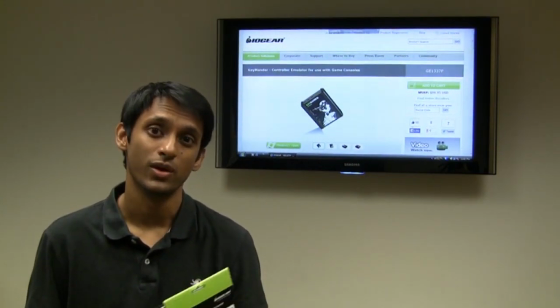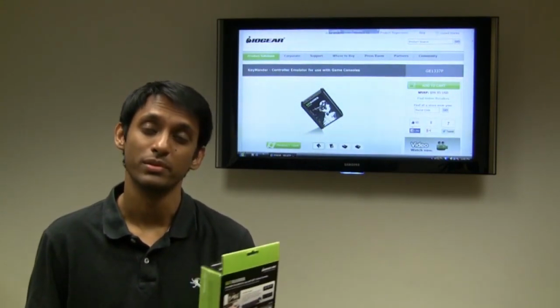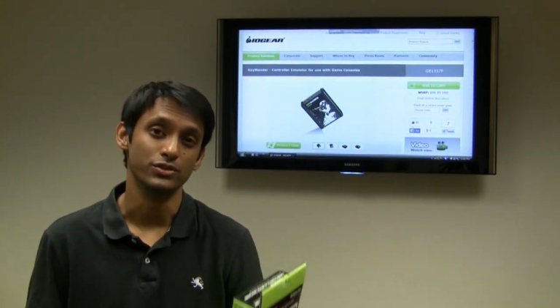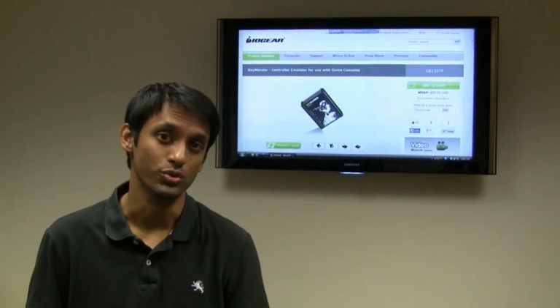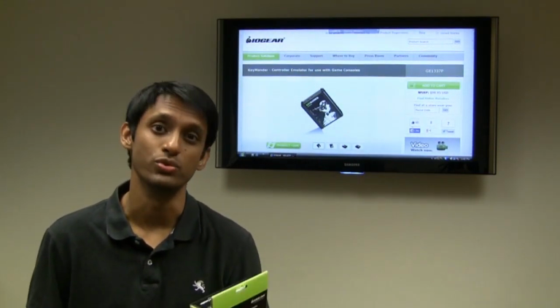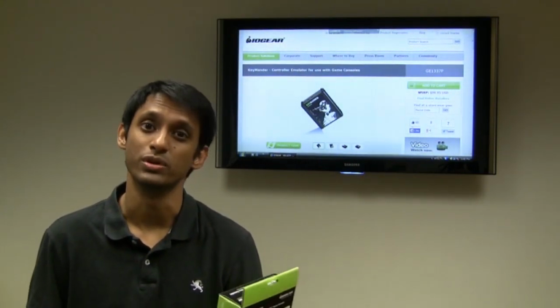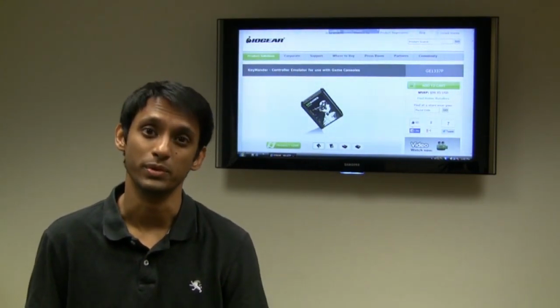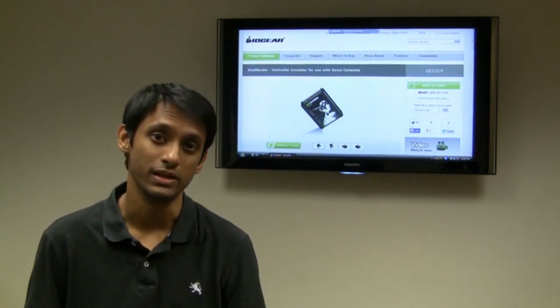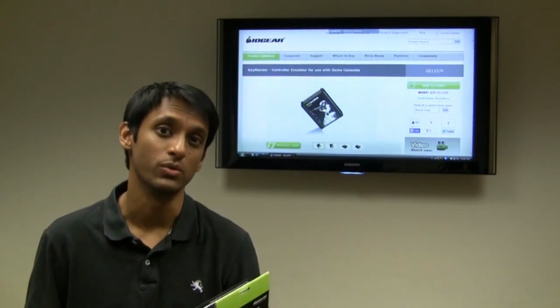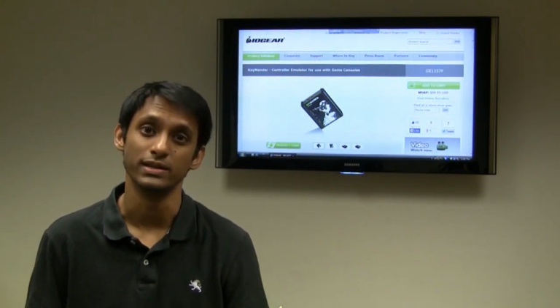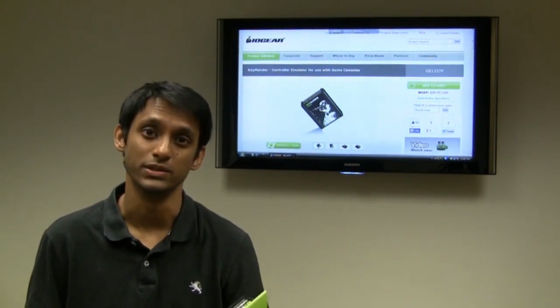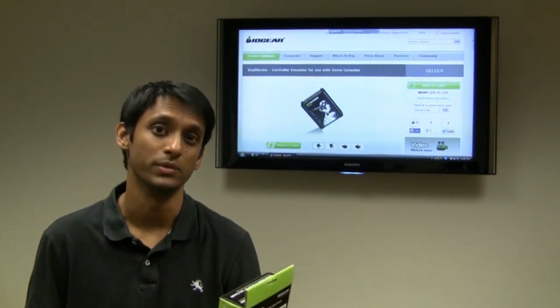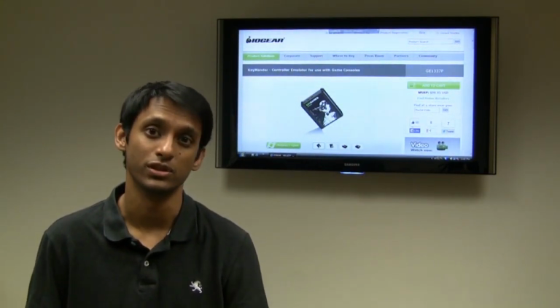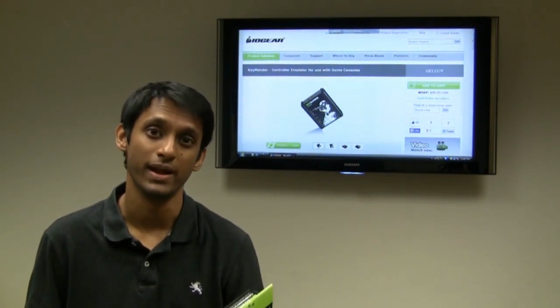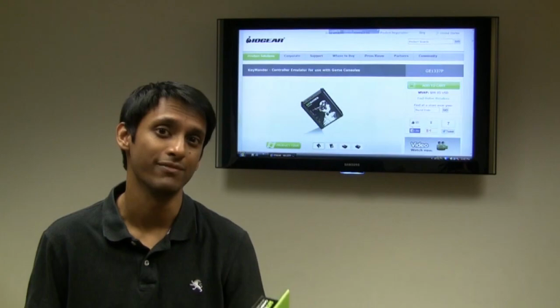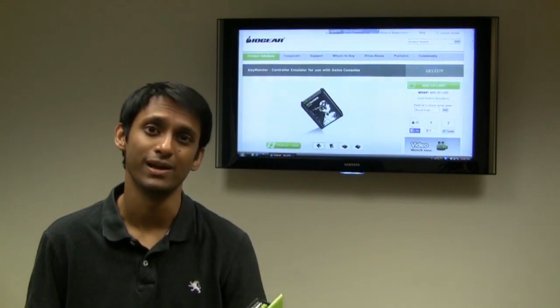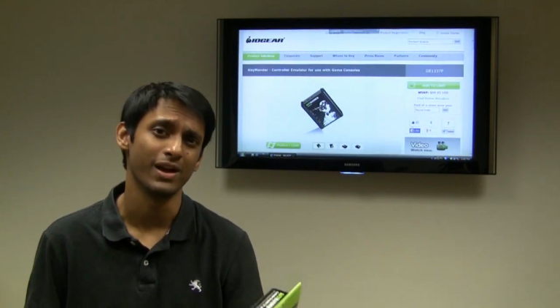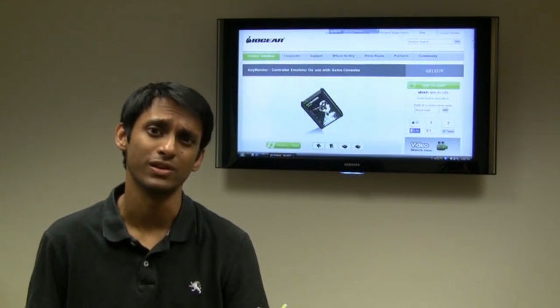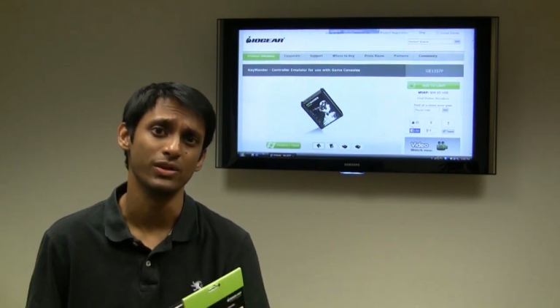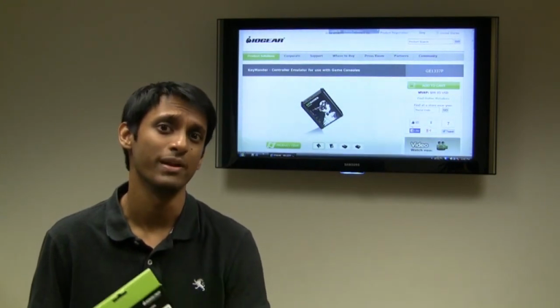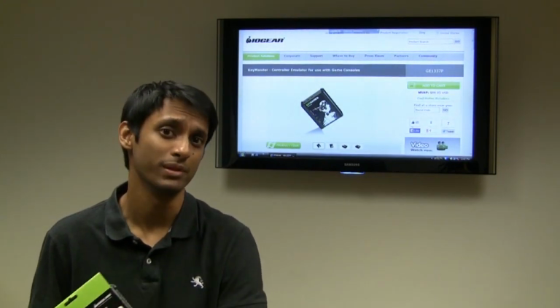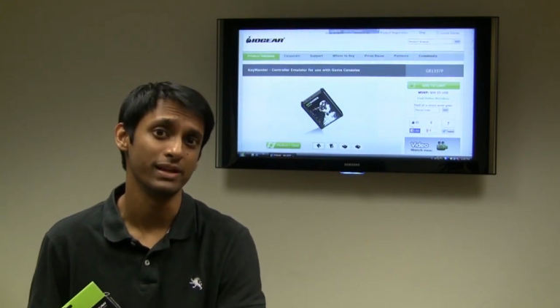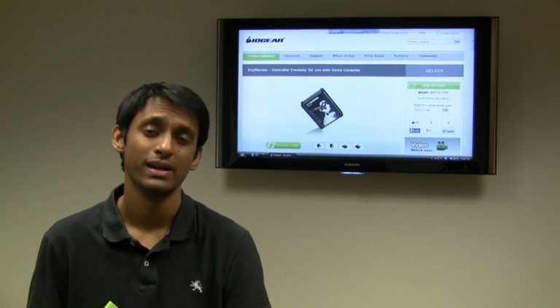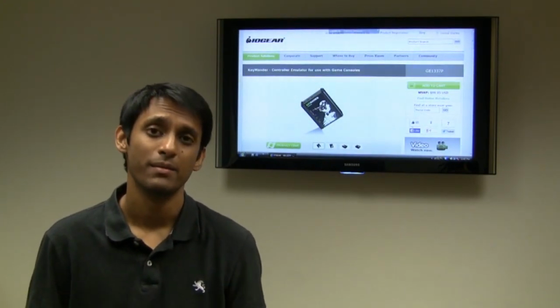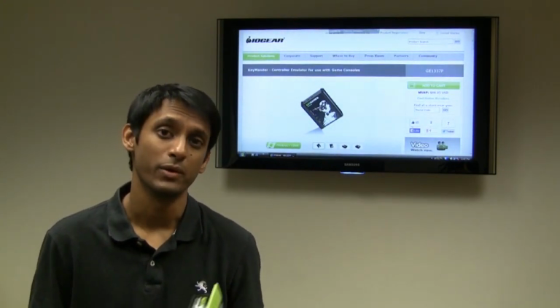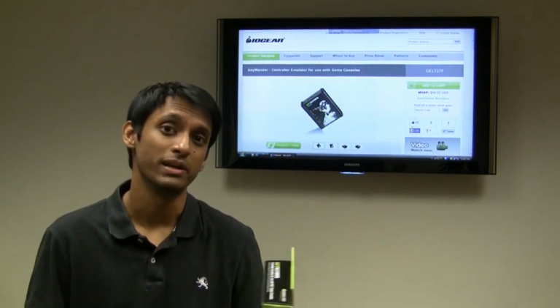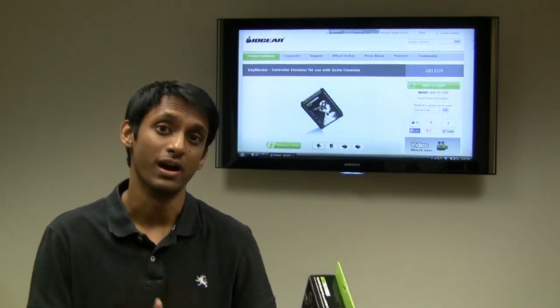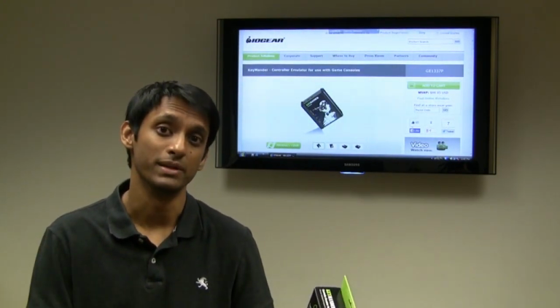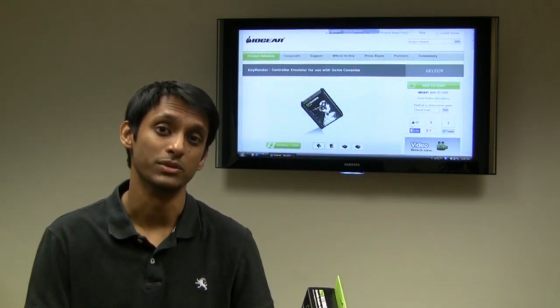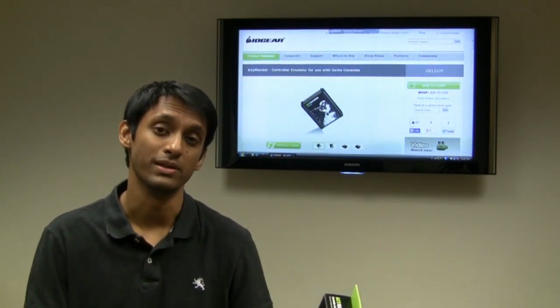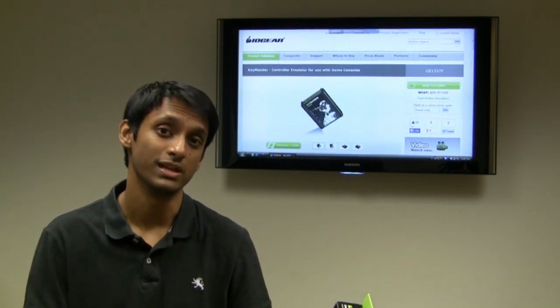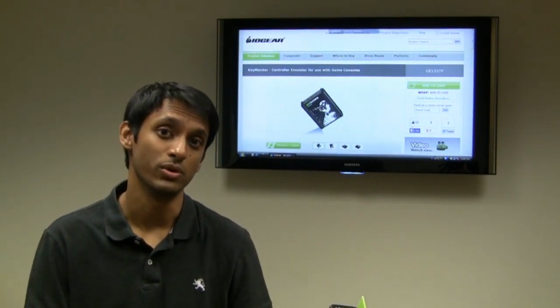I played Doom, Duke Nukem 3D, the Quake series, Unreal Tournament, Half-Life, Counter-Strike — you name it, I played it. But I always played it on a PC with a mouse and a keyboard.